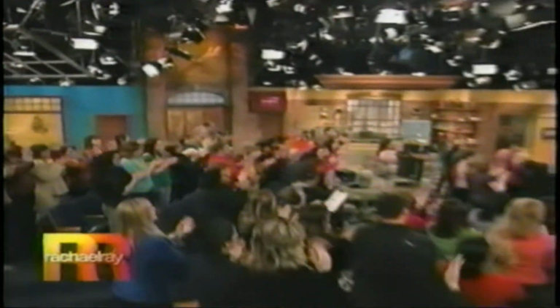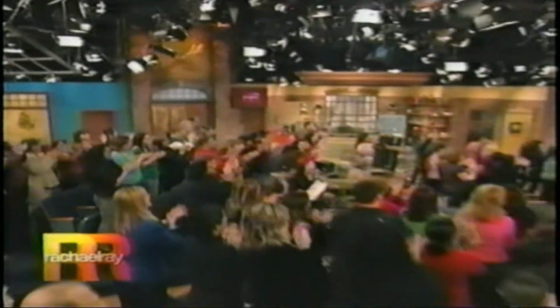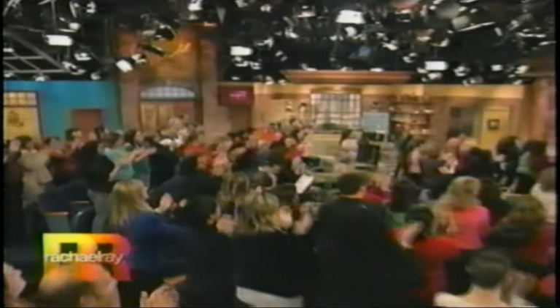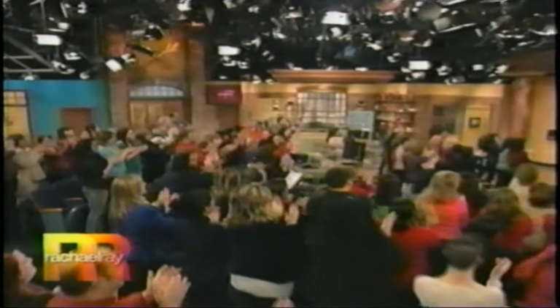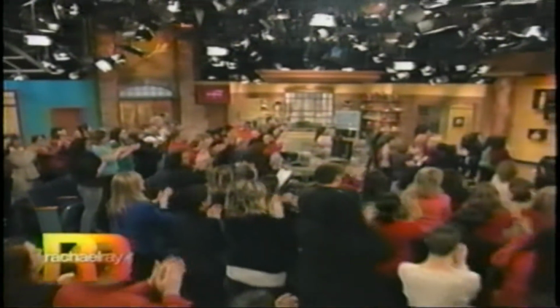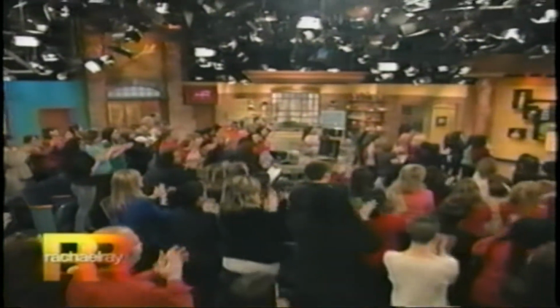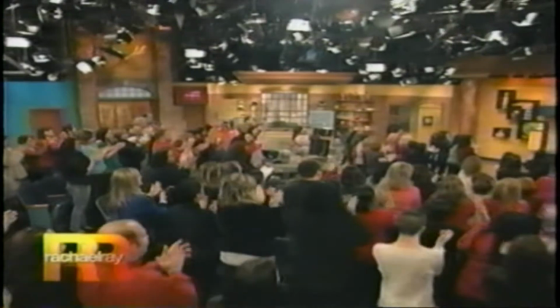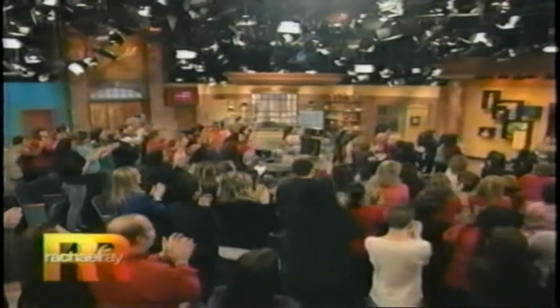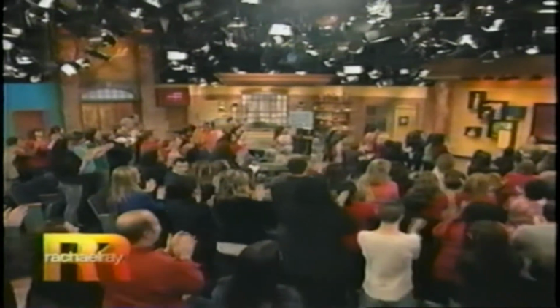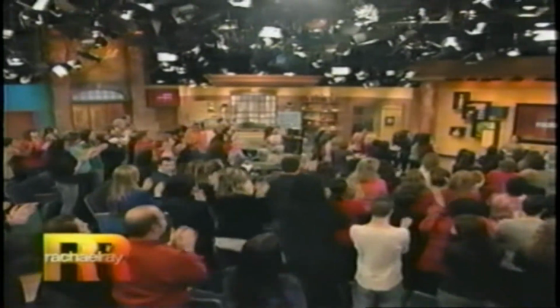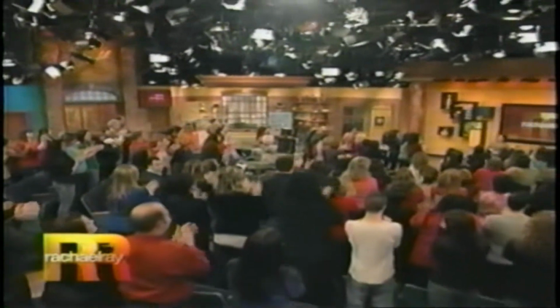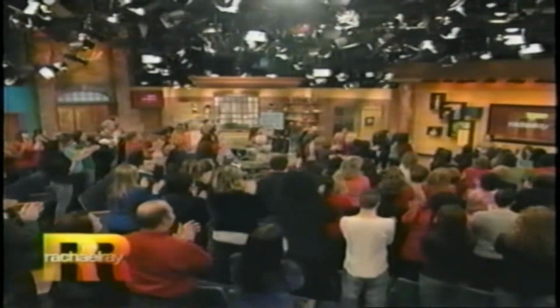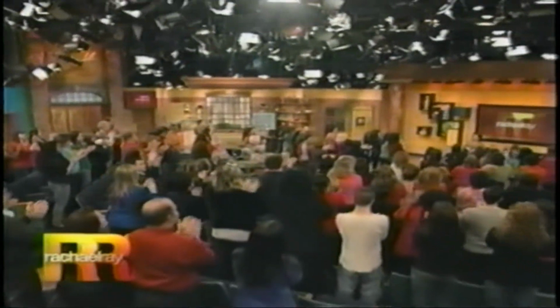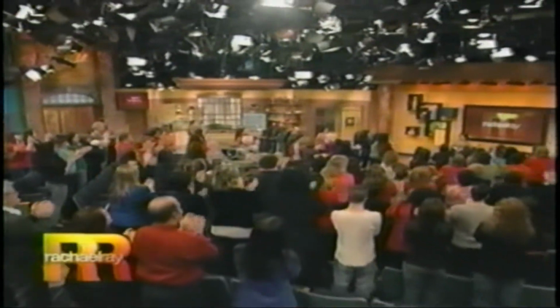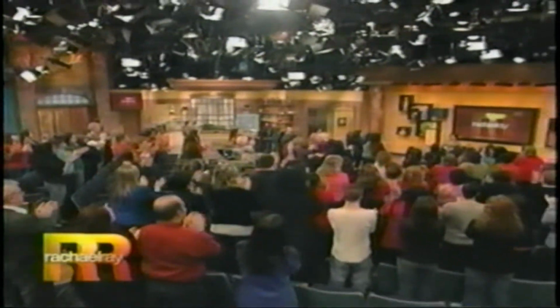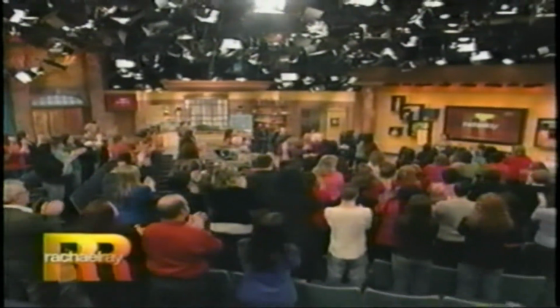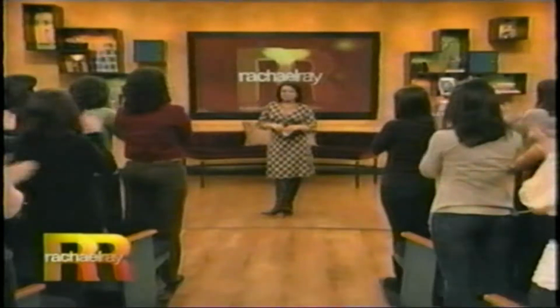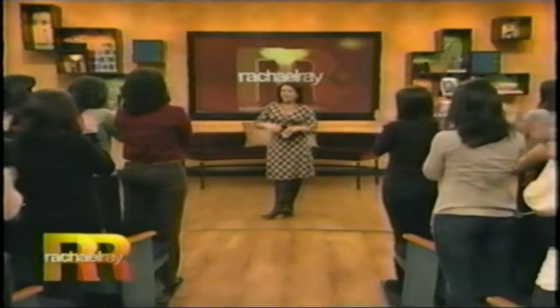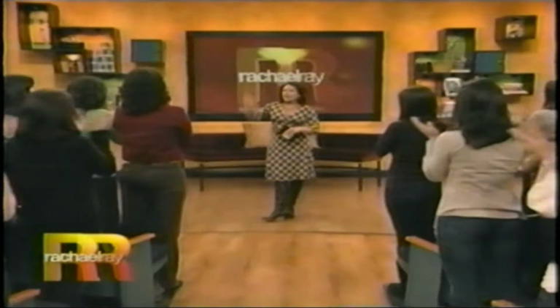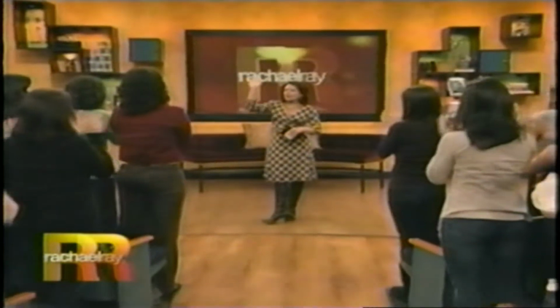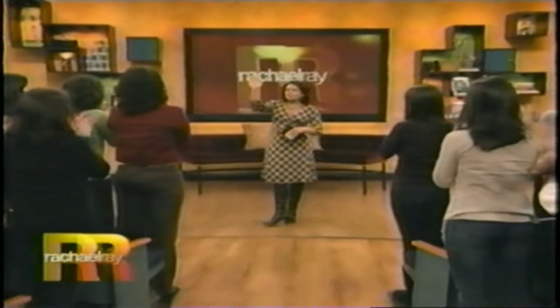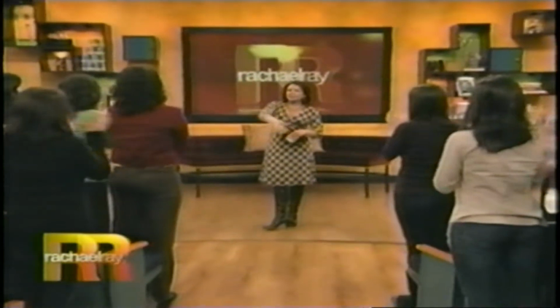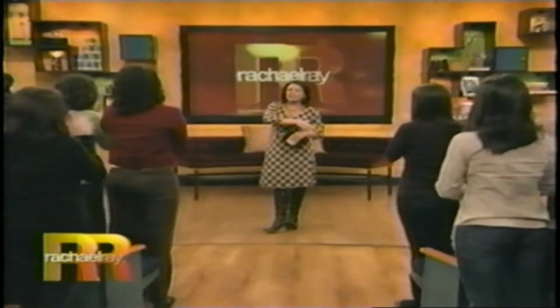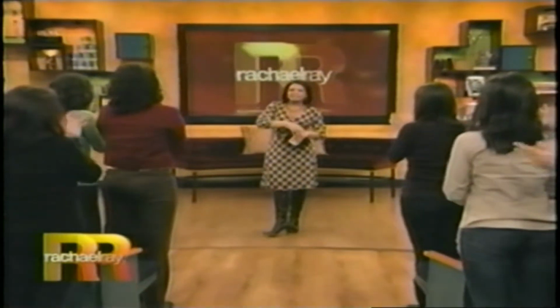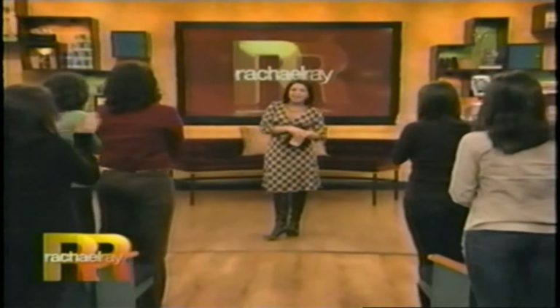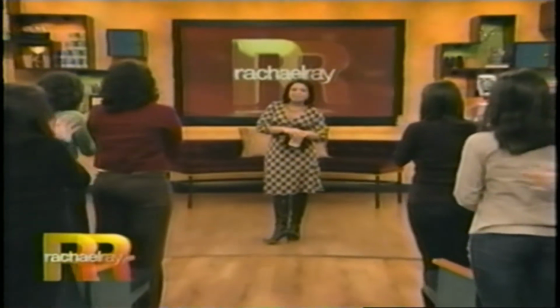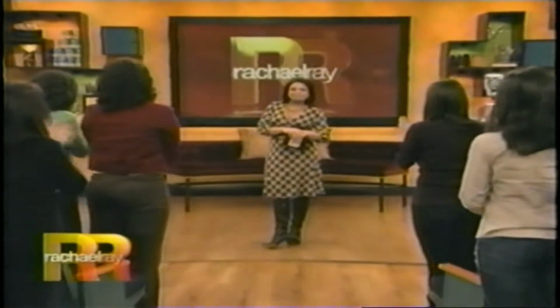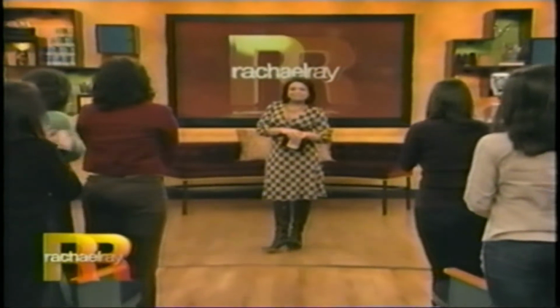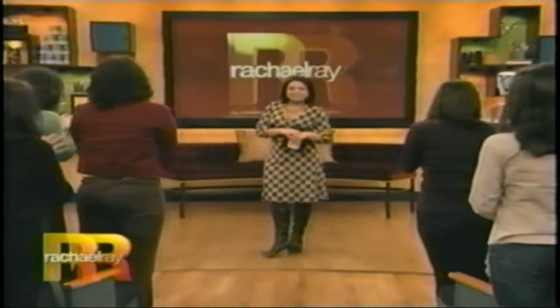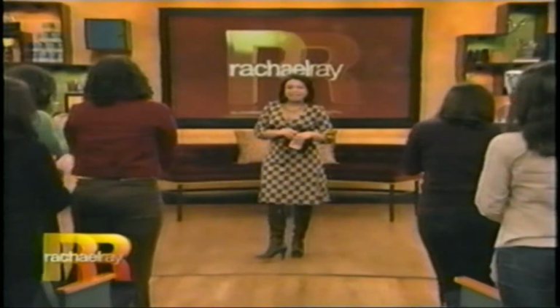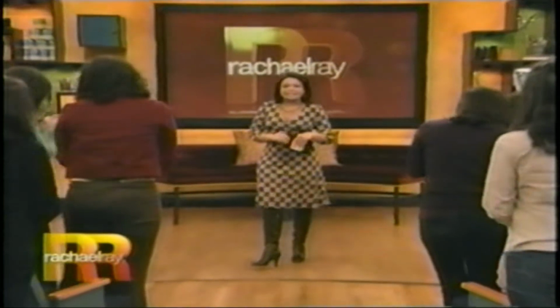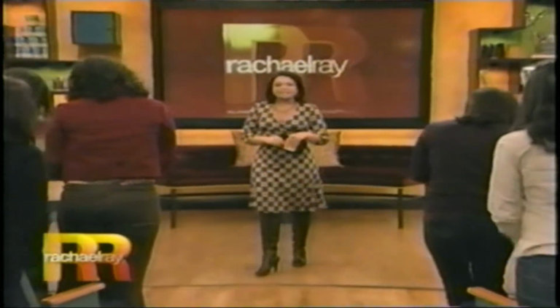Welcome. Thank you very much. Make yourselves at home. Have a seat.